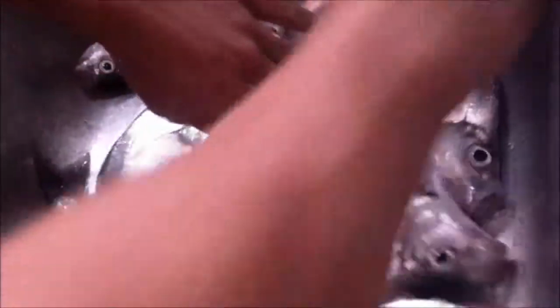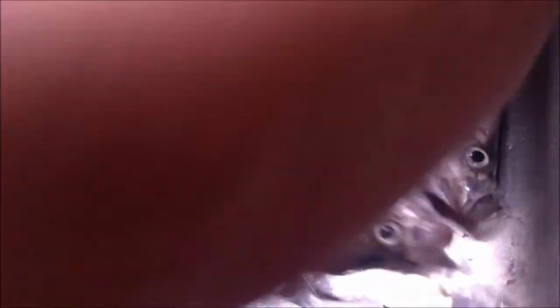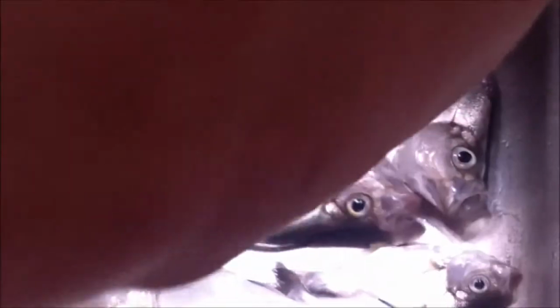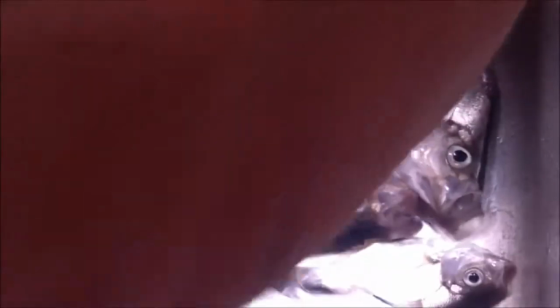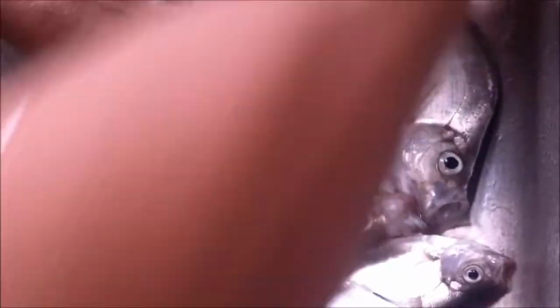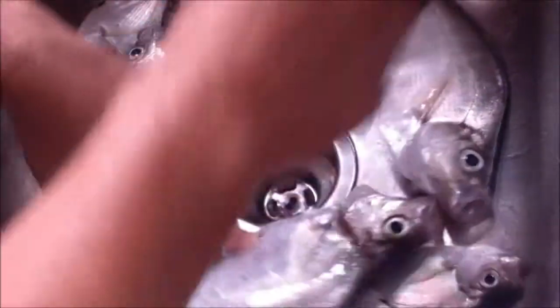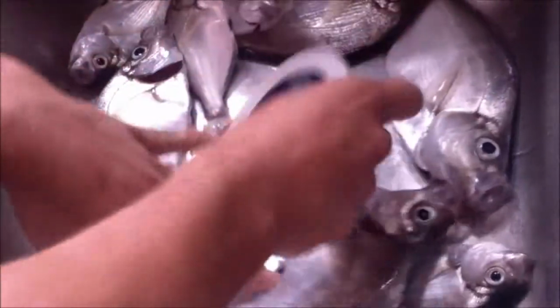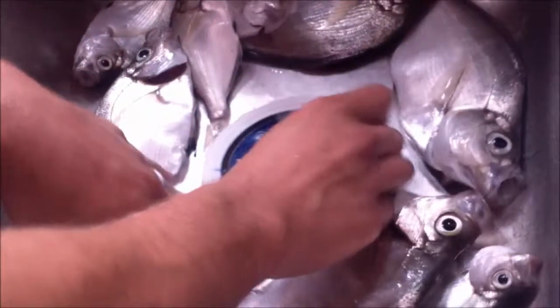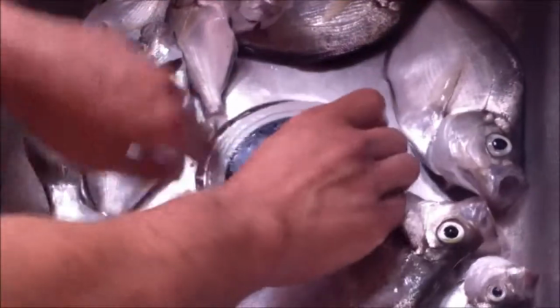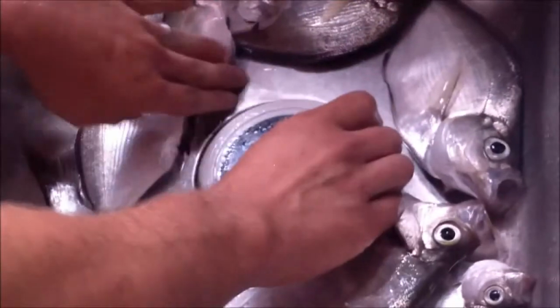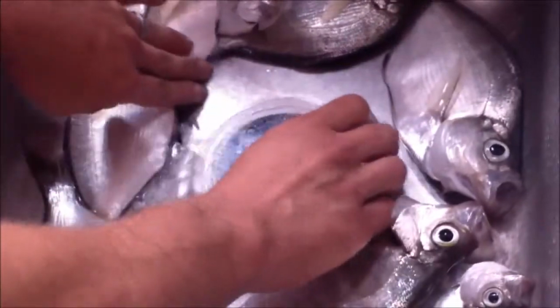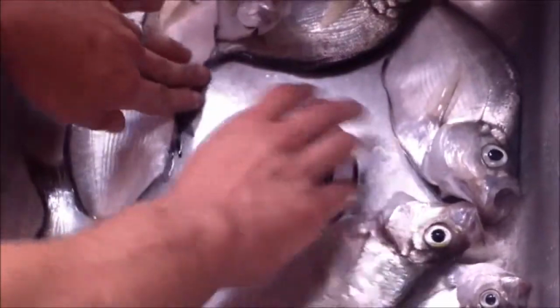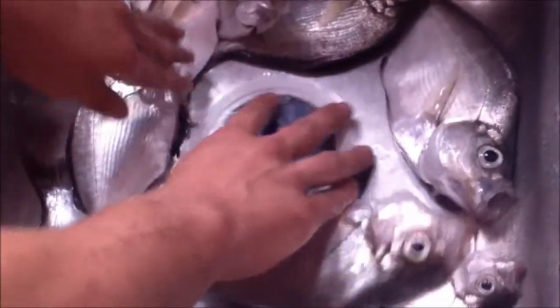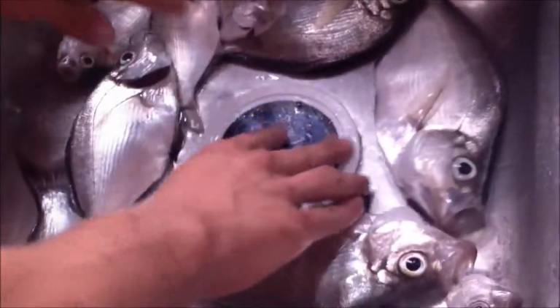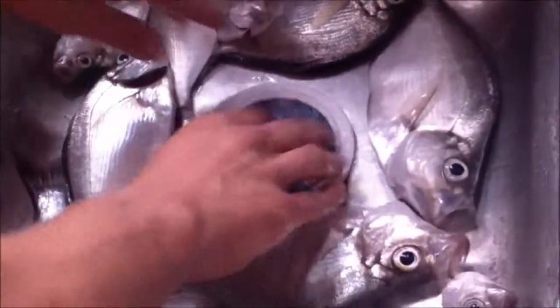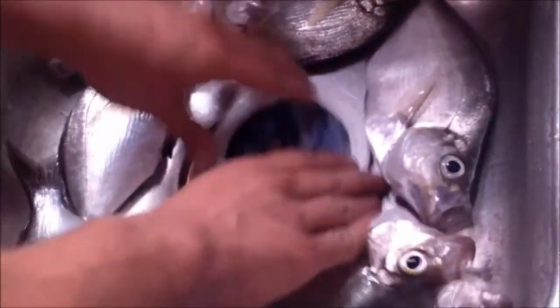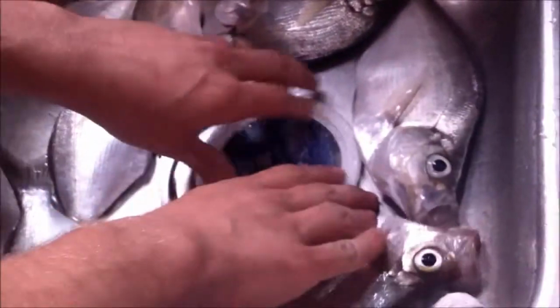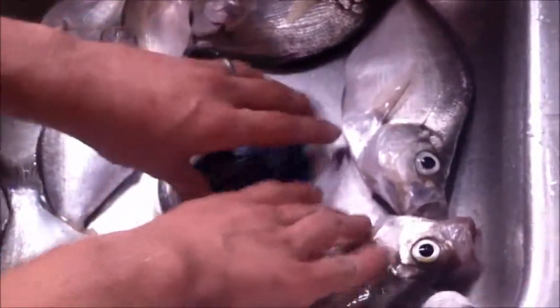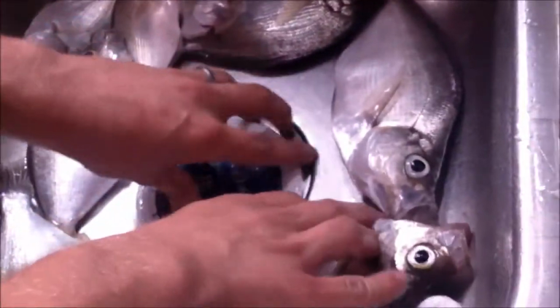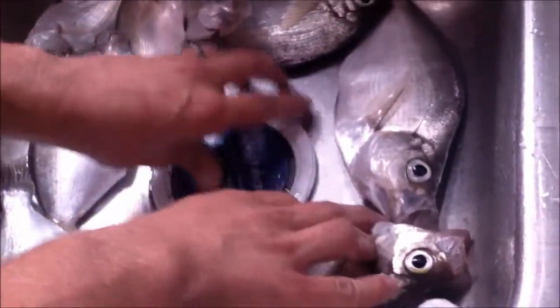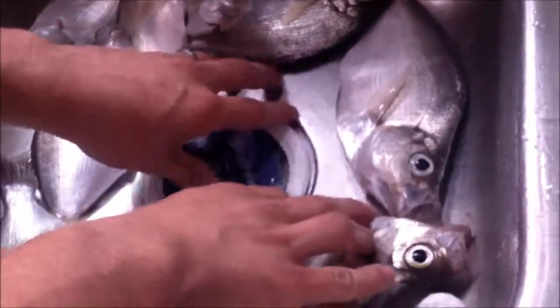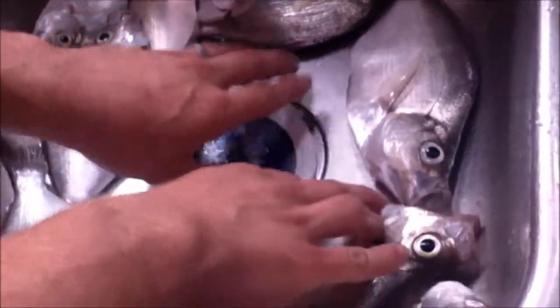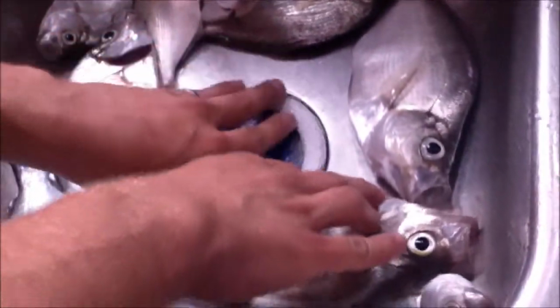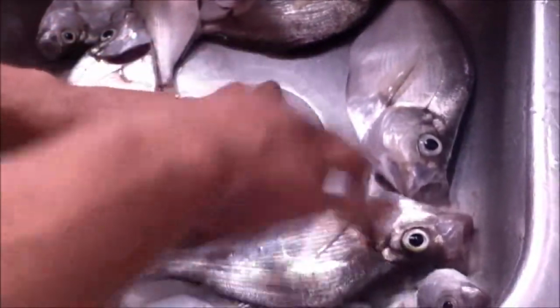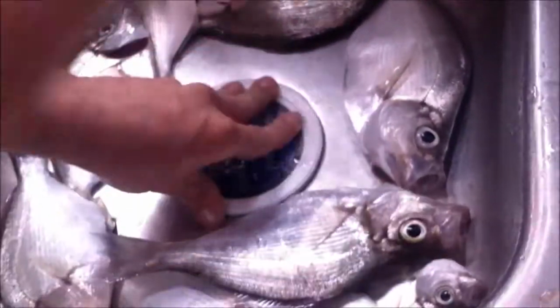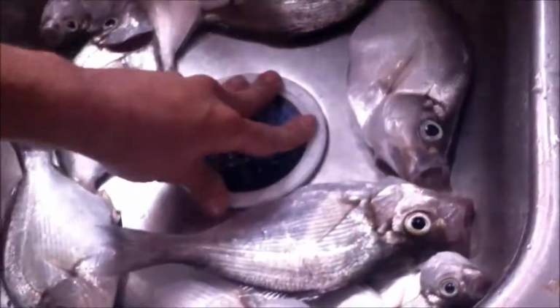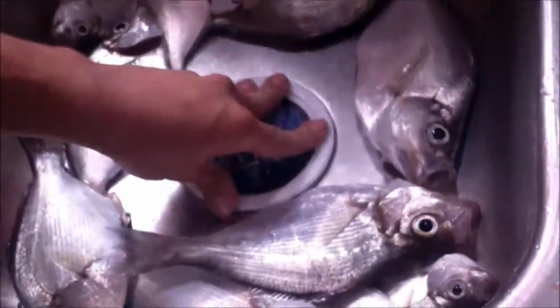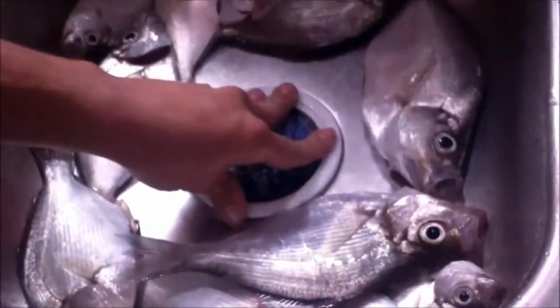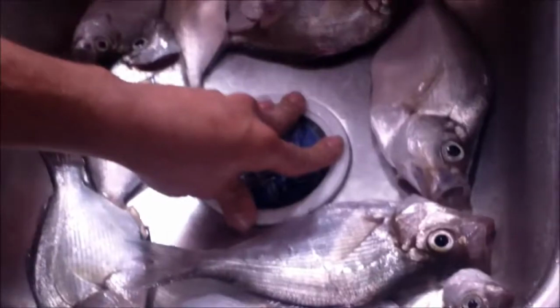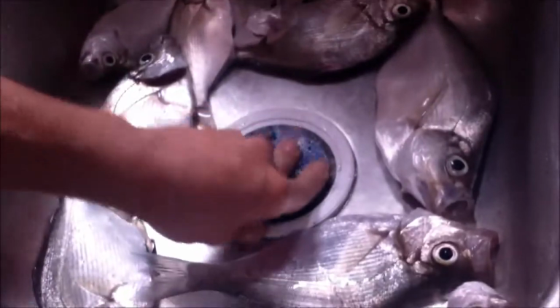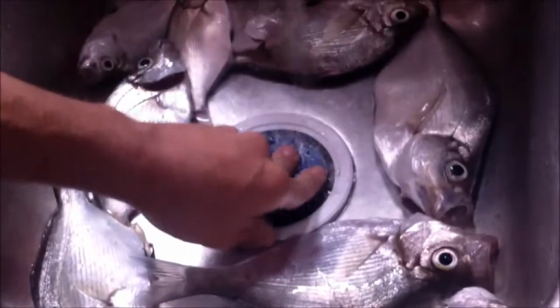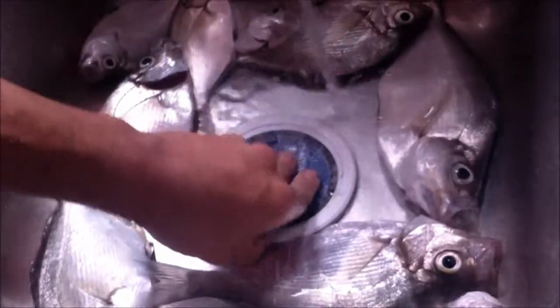Tonight I might be having fish, it looks like. Tonight, you will be having fish.